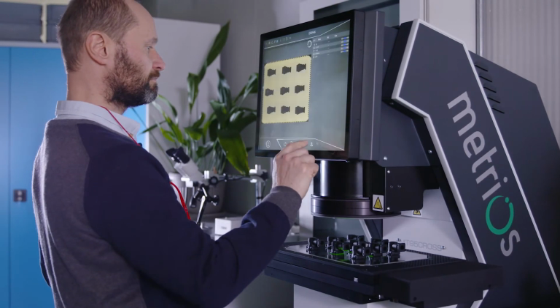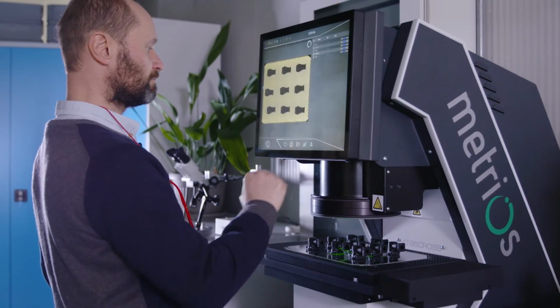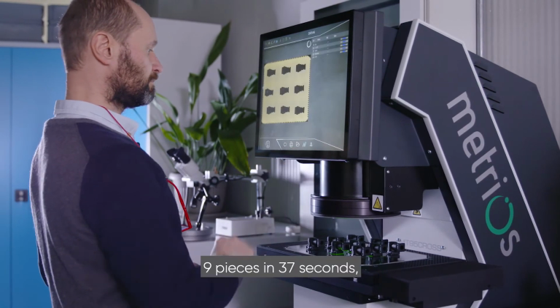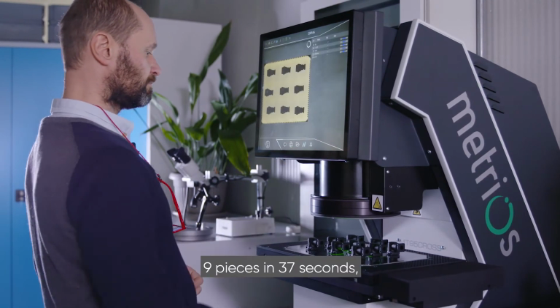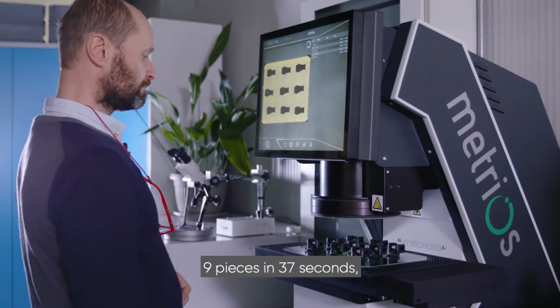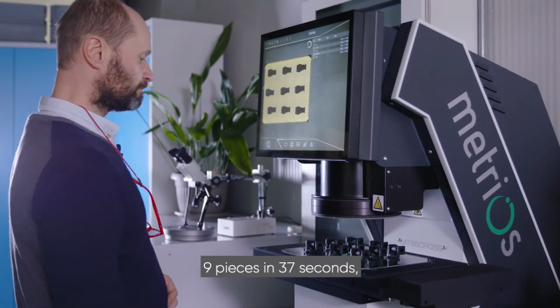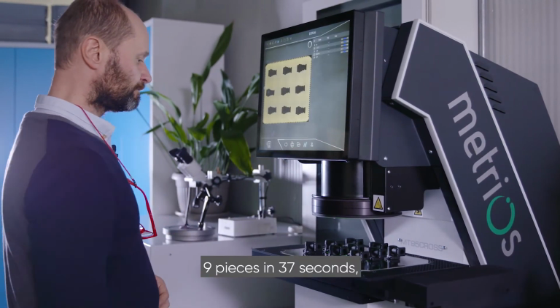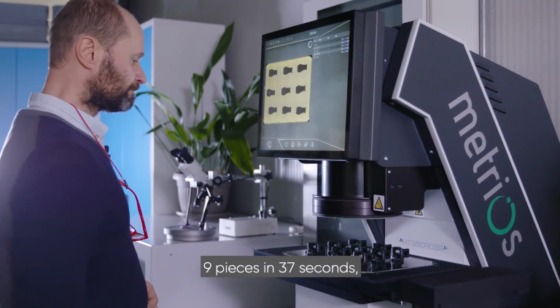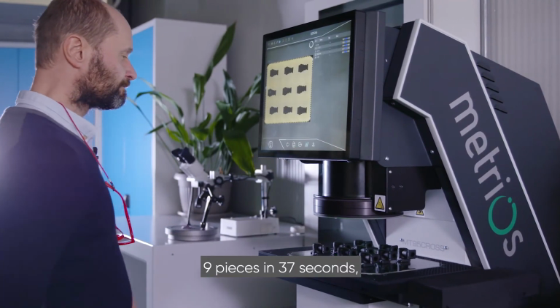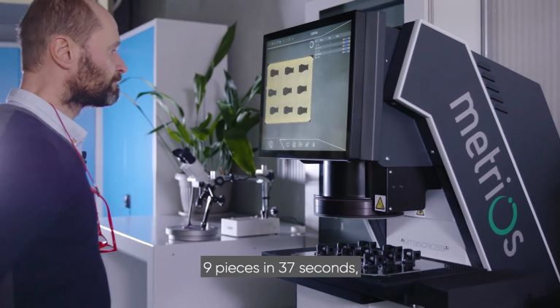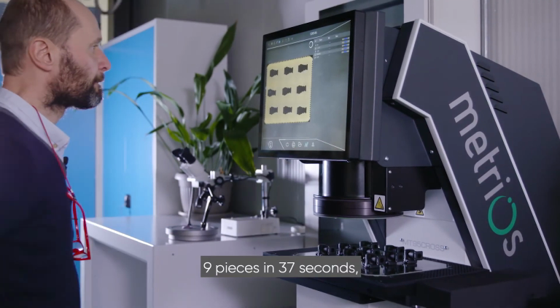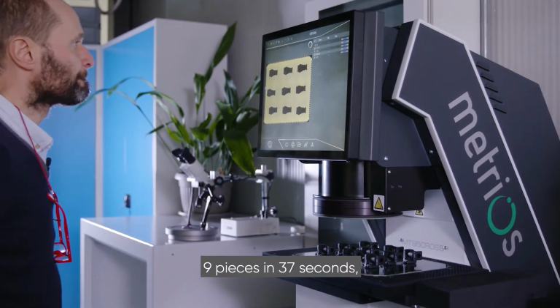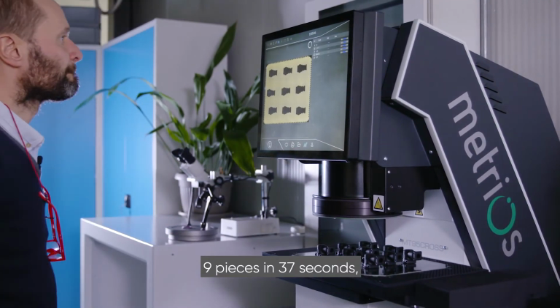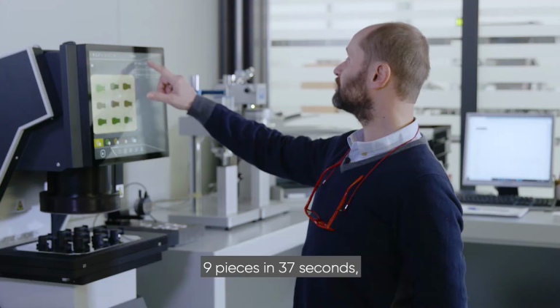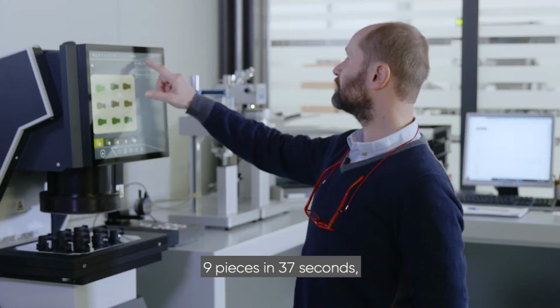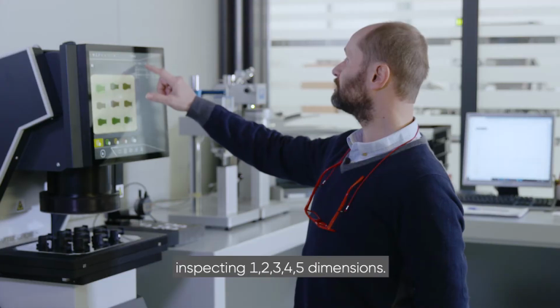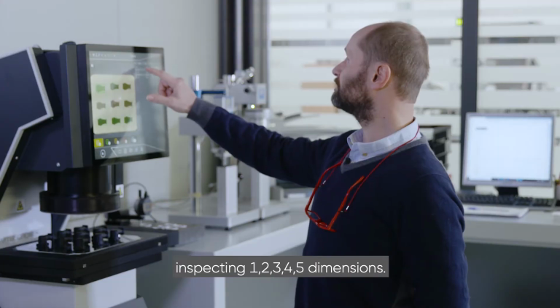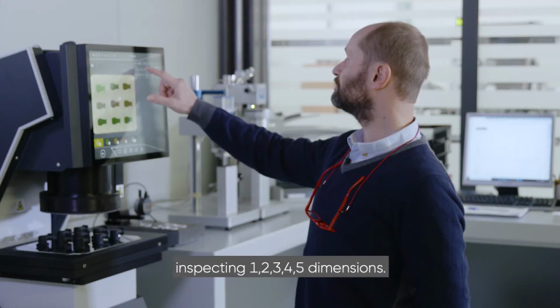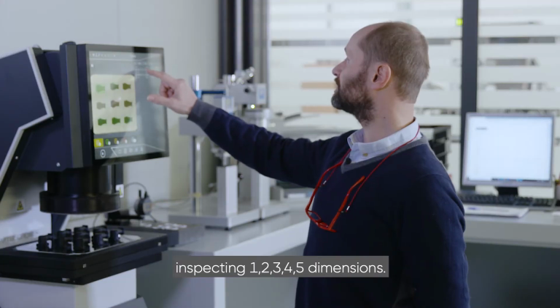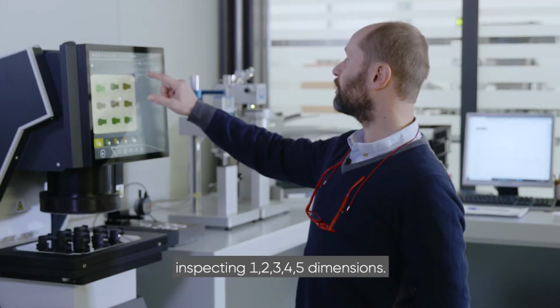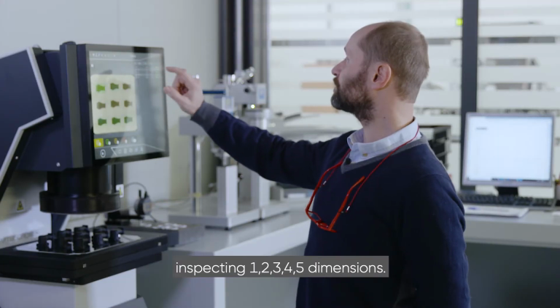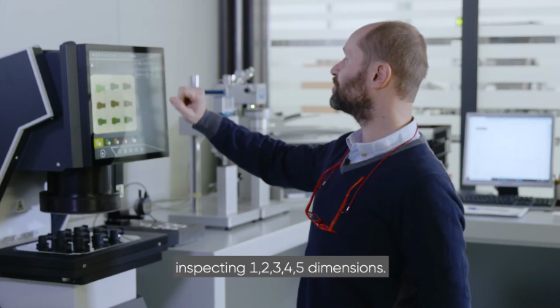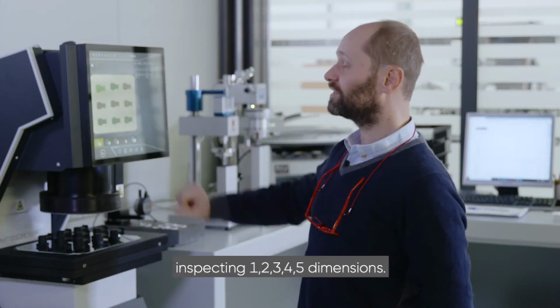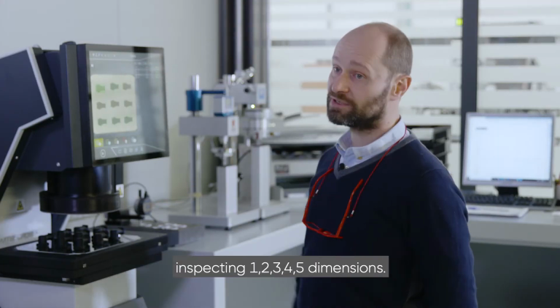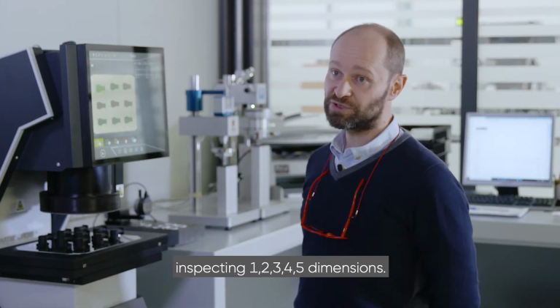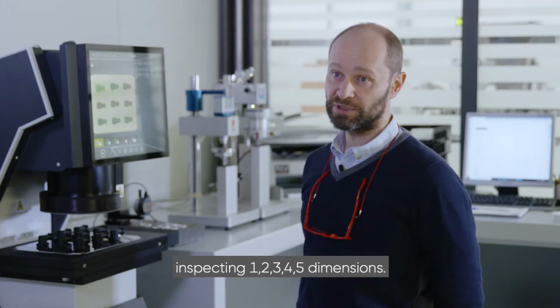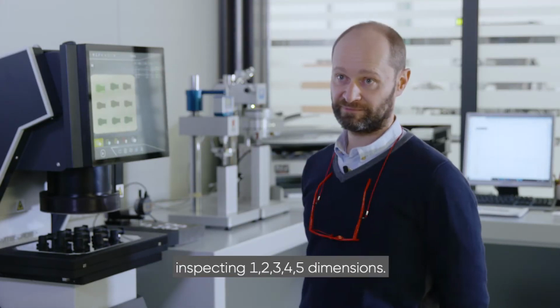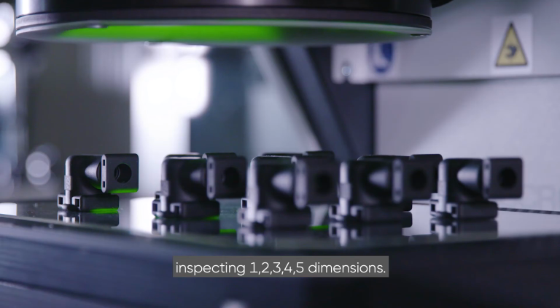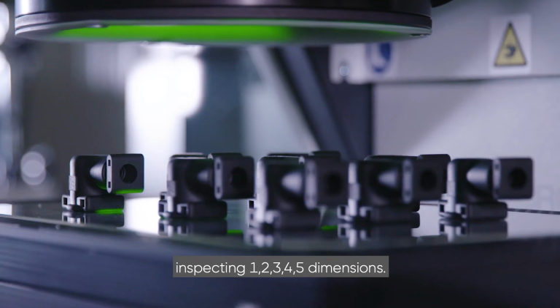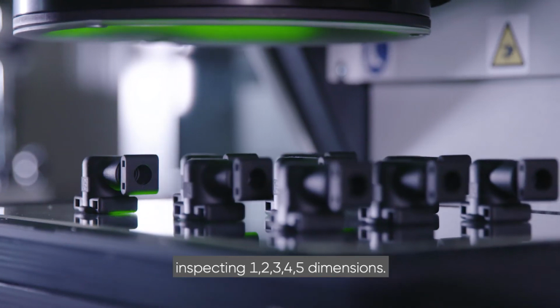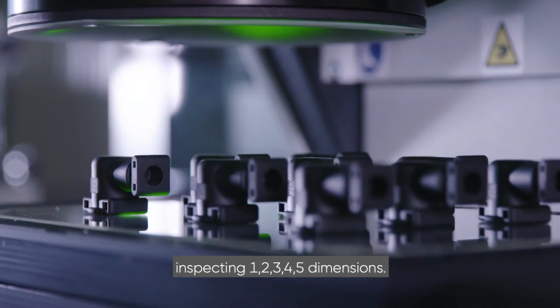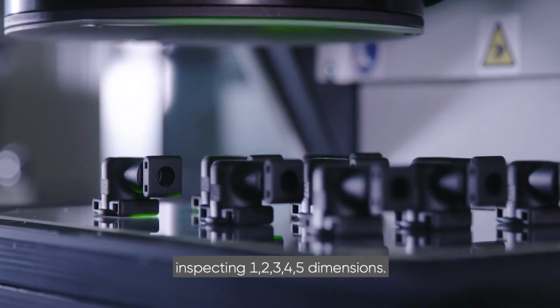9 pieces in 37 seconds, inspecting 1, 2, 3, 4, 5 dimensions.